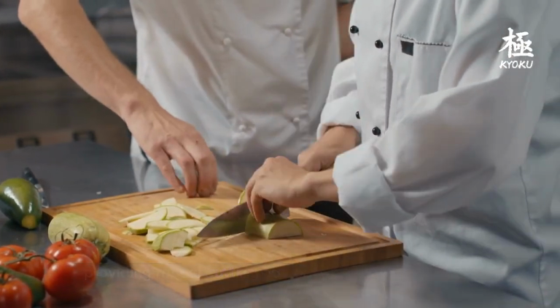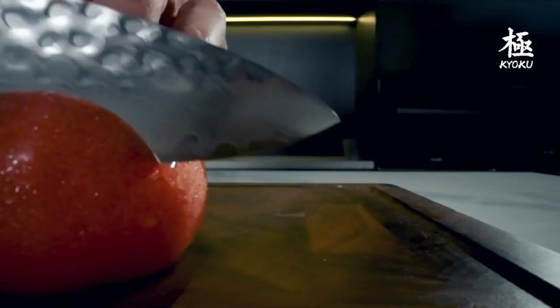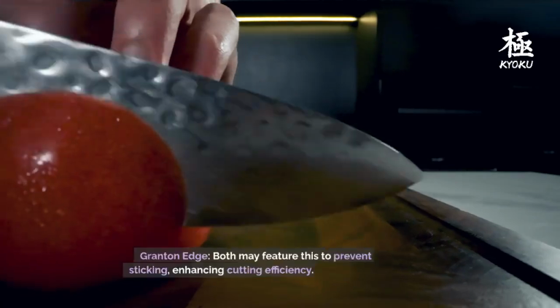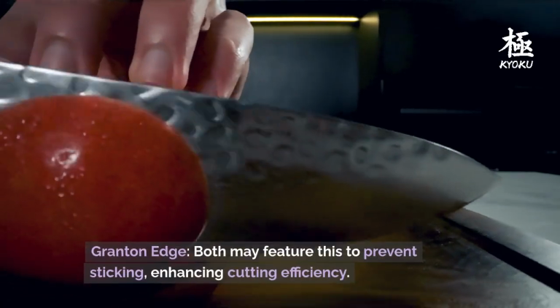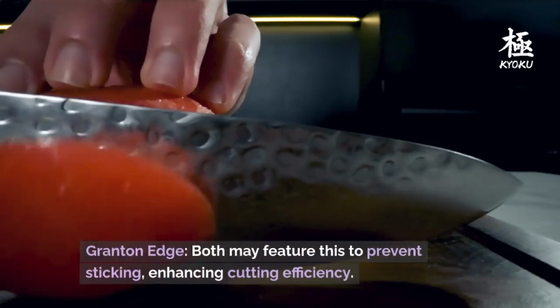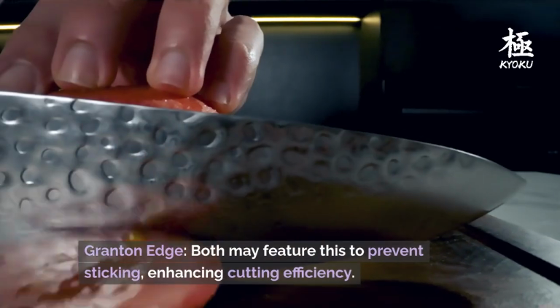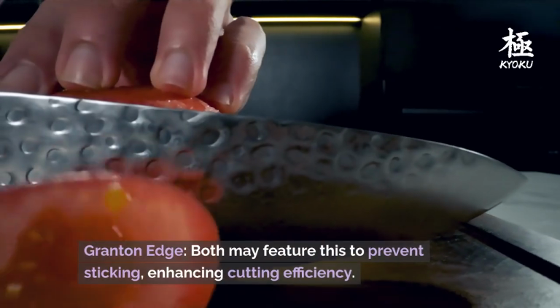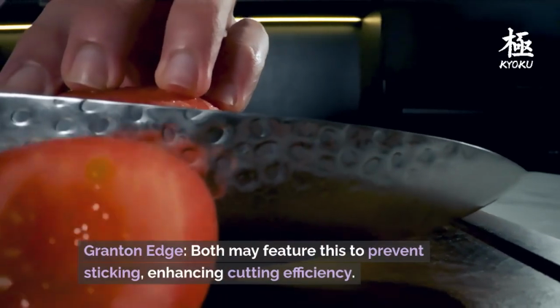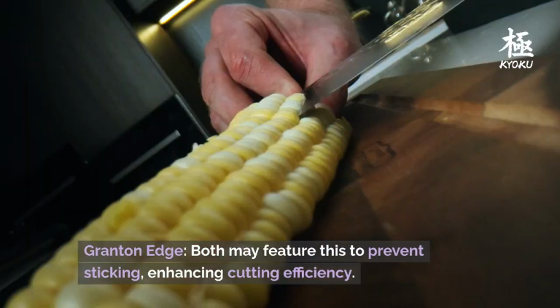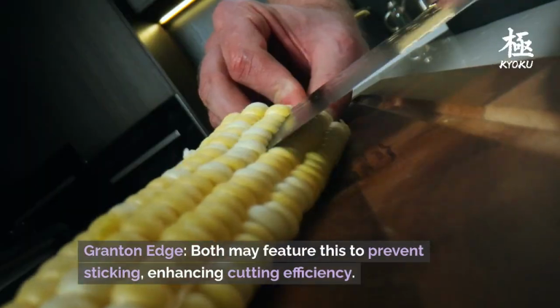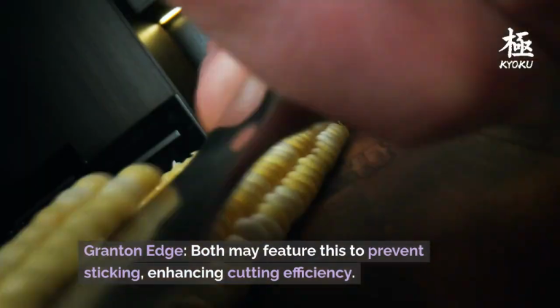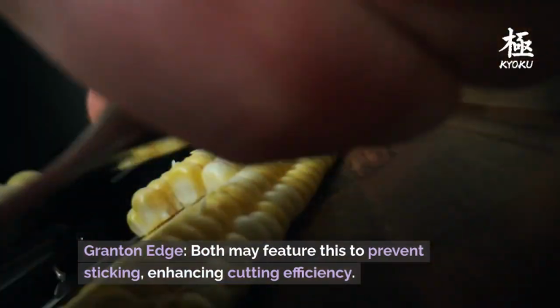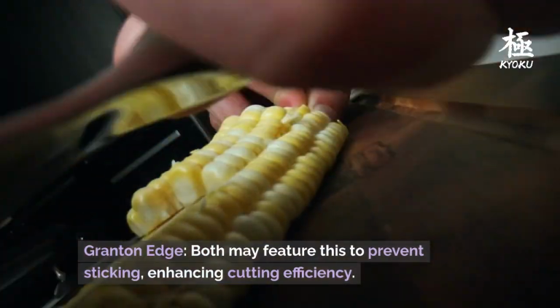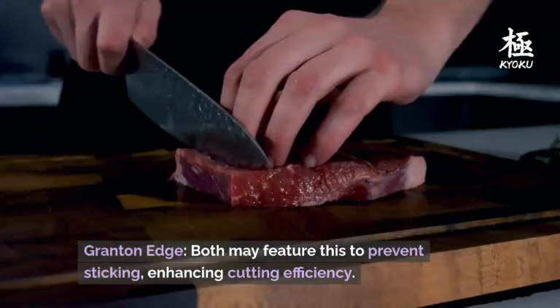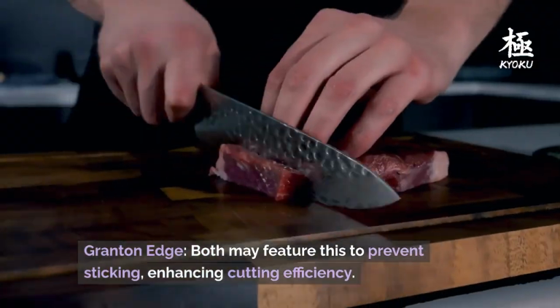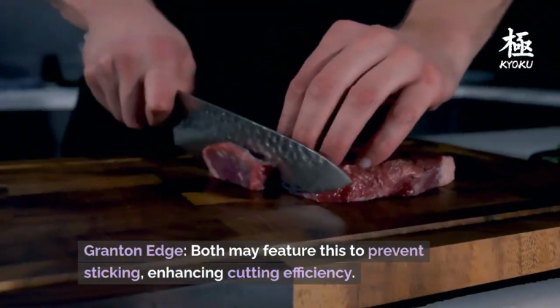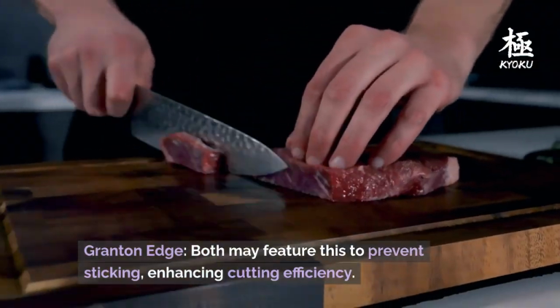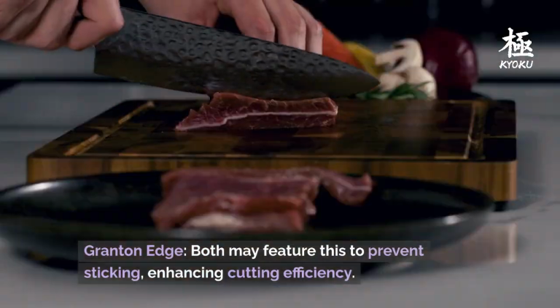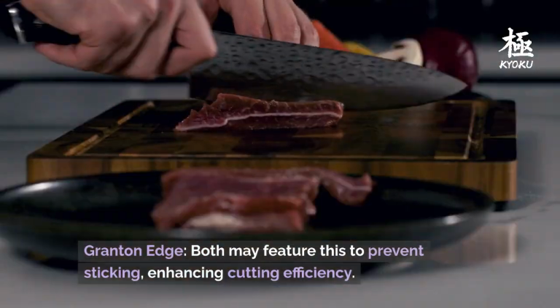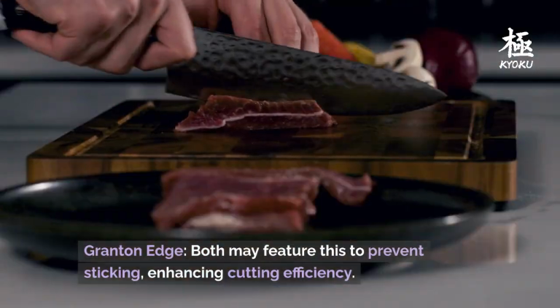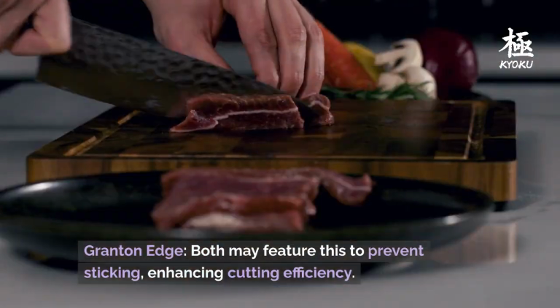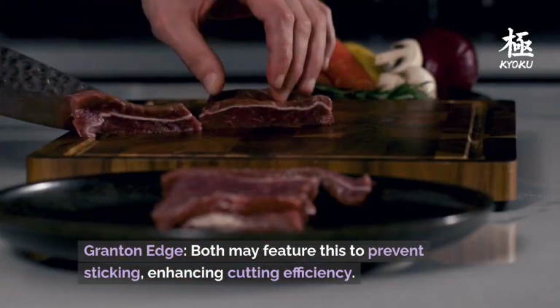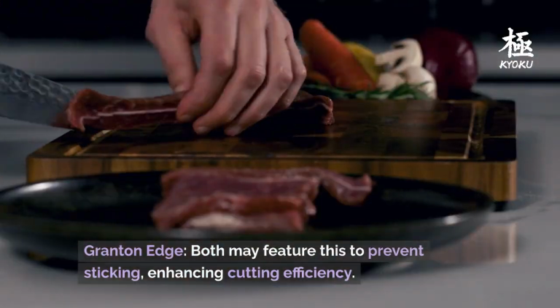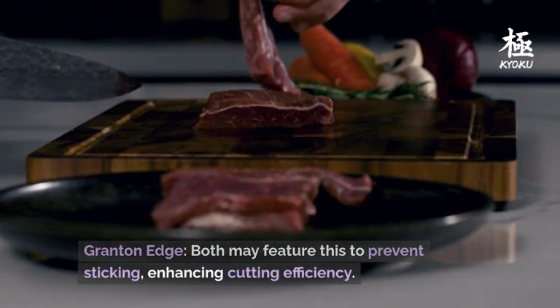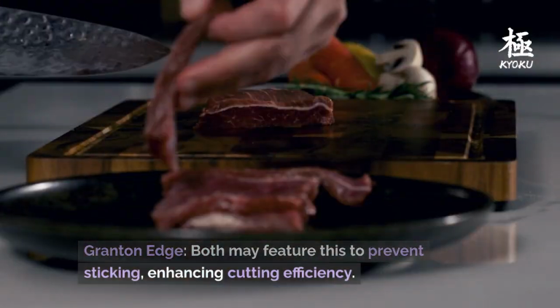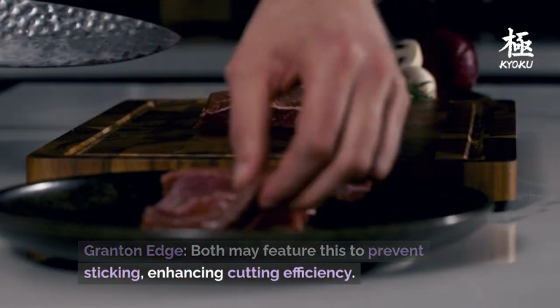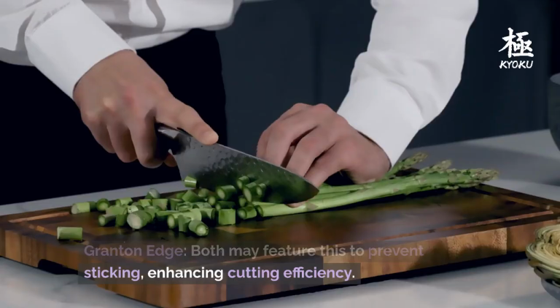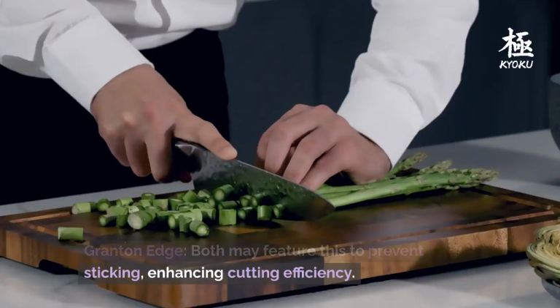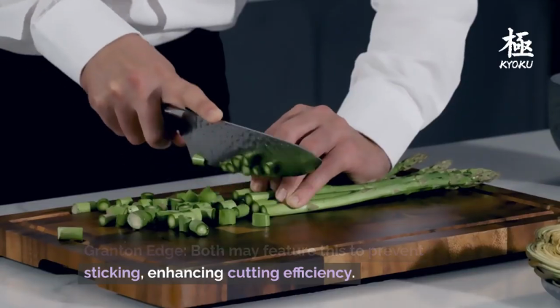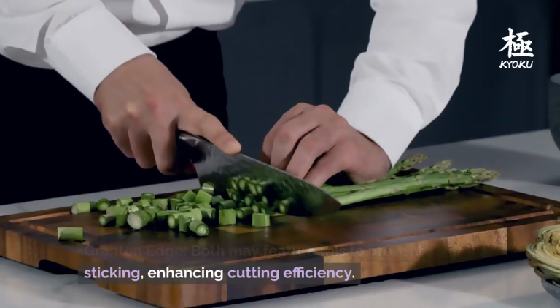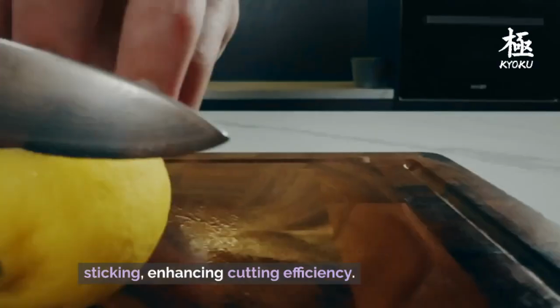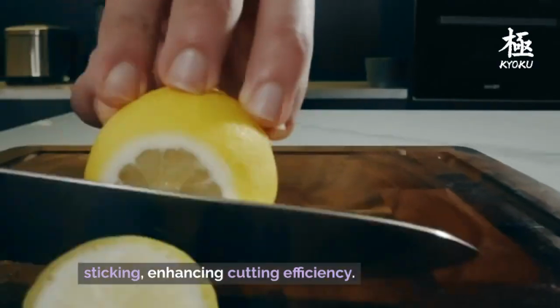Granton edge: both may feature this to prevent sticking, enhancing cutting efficiency.